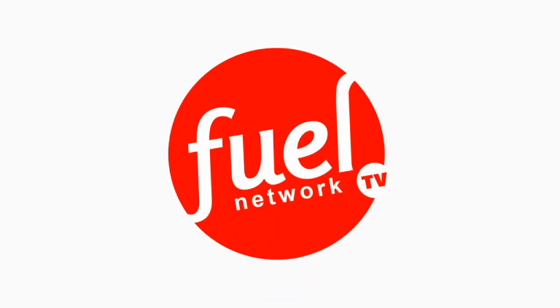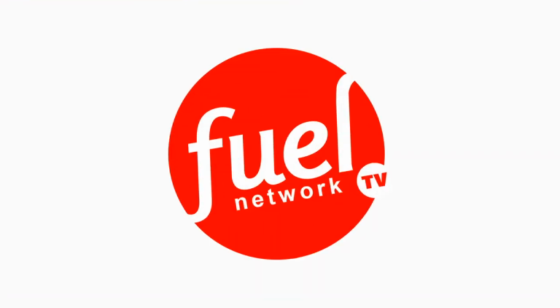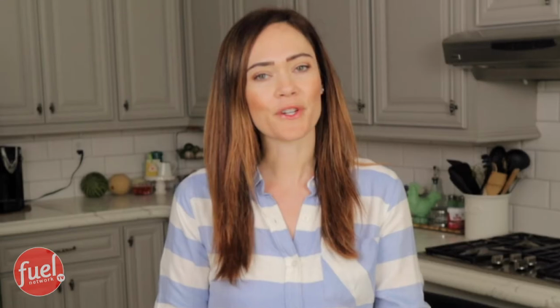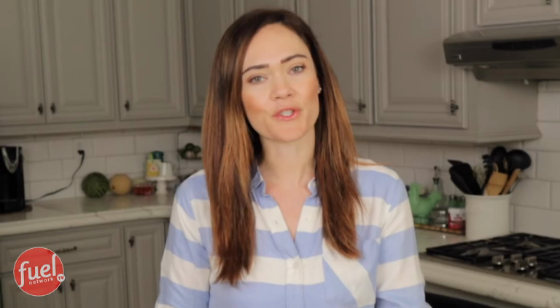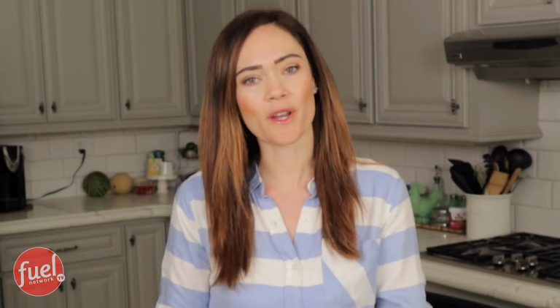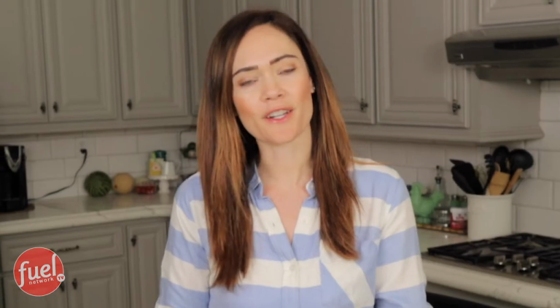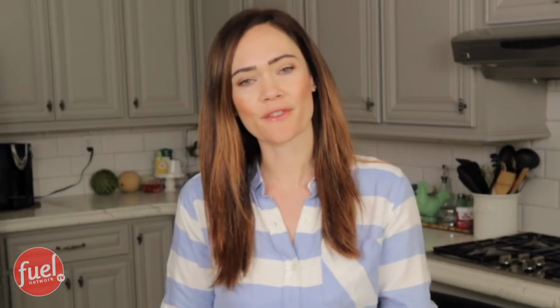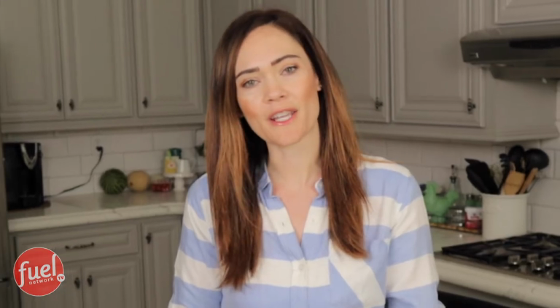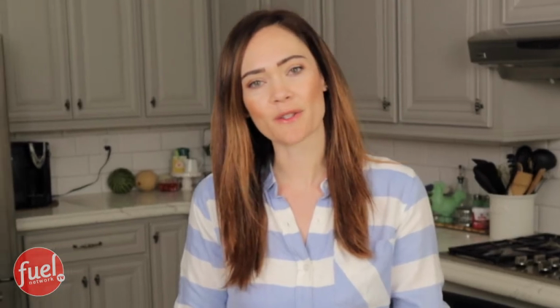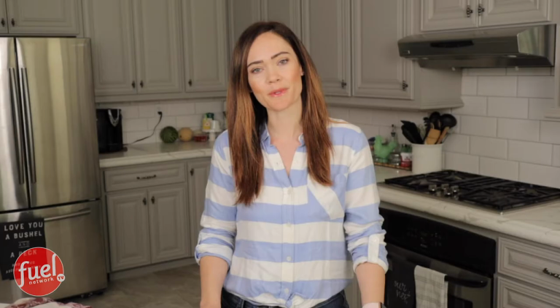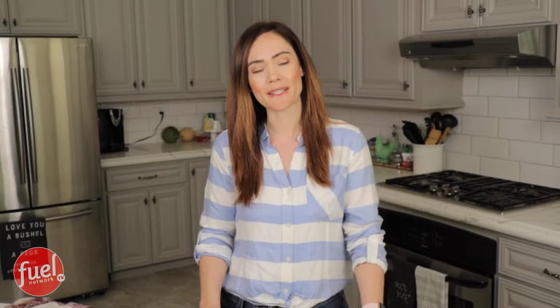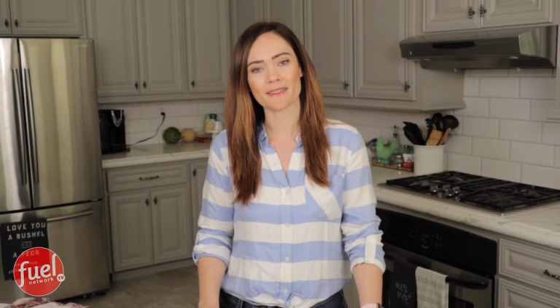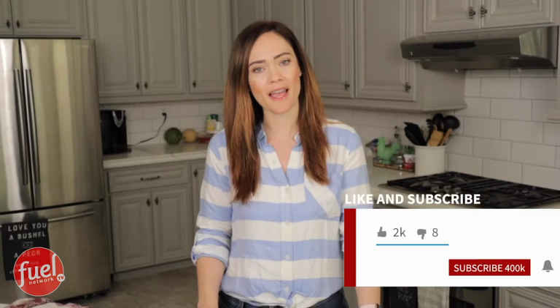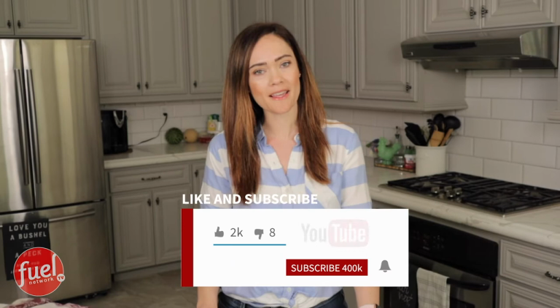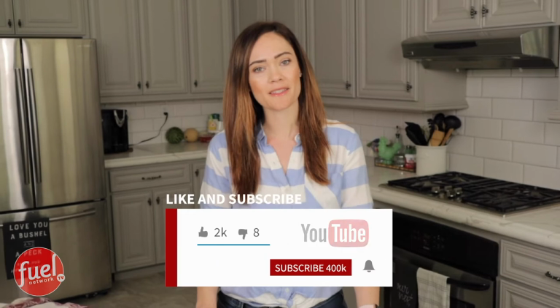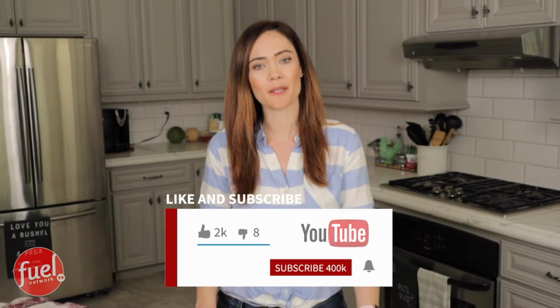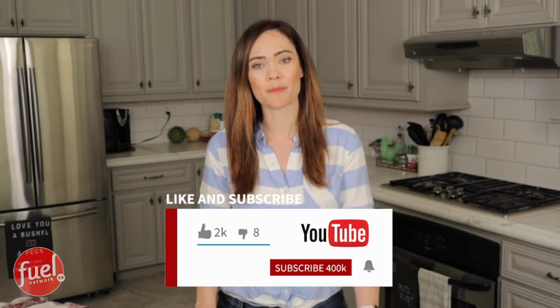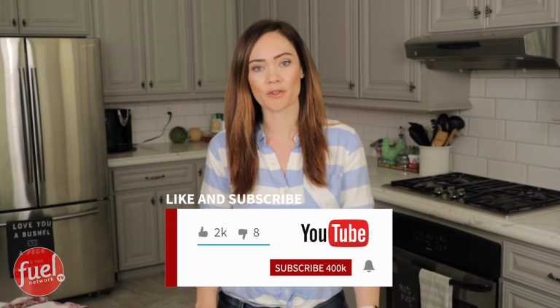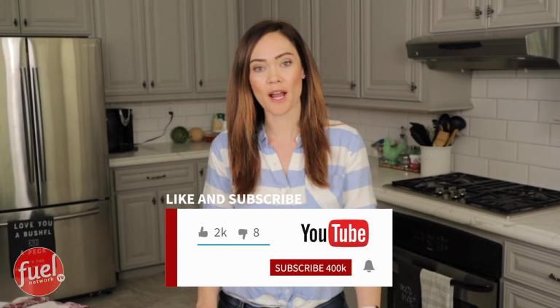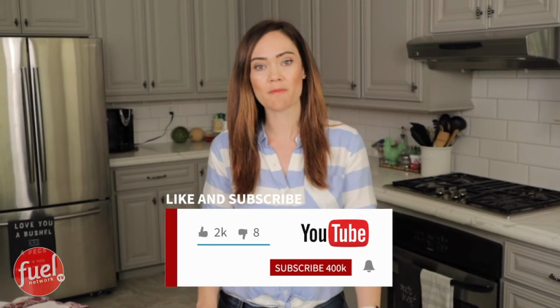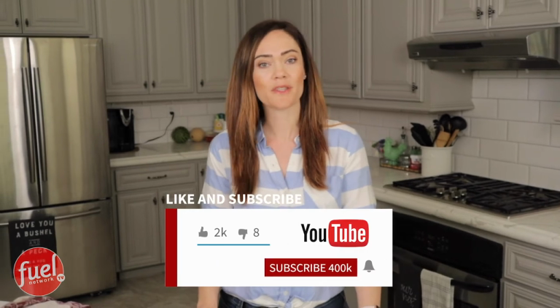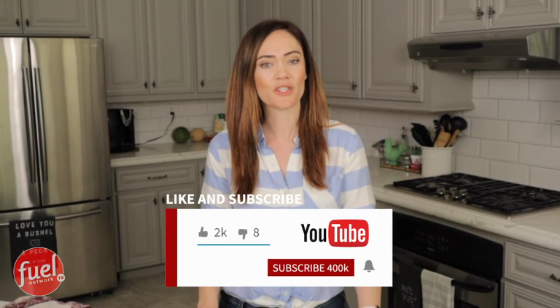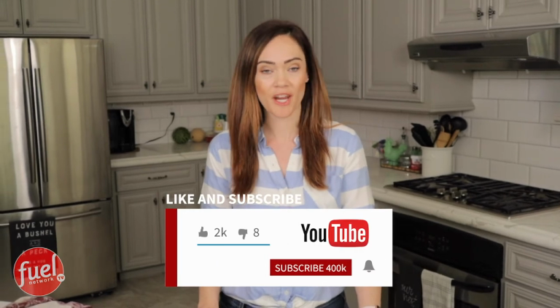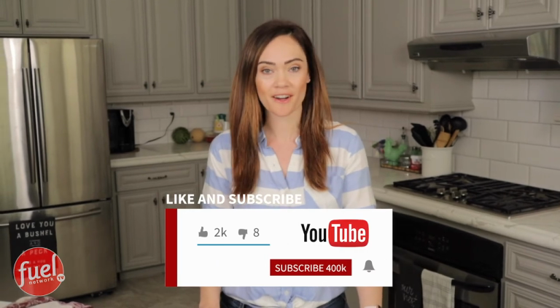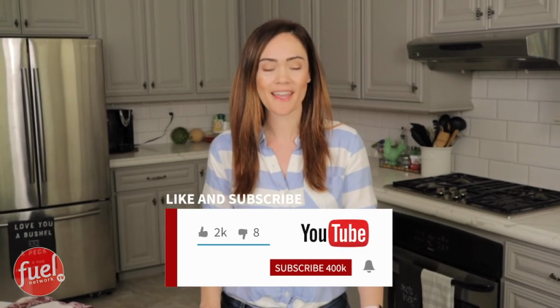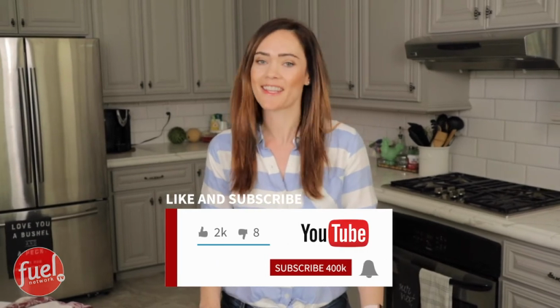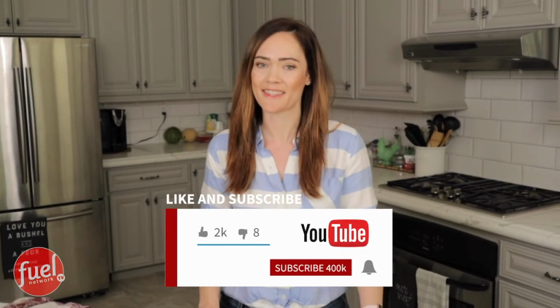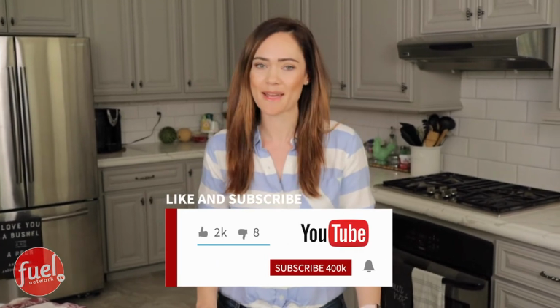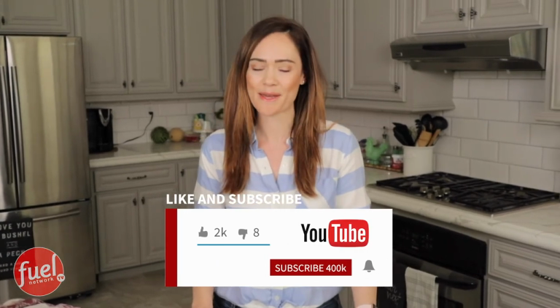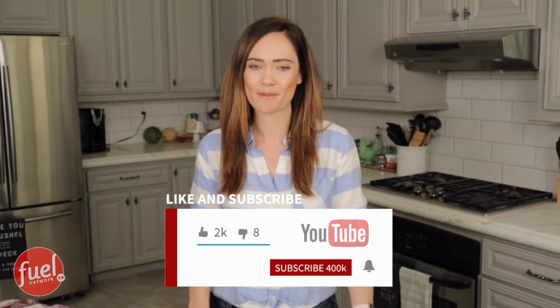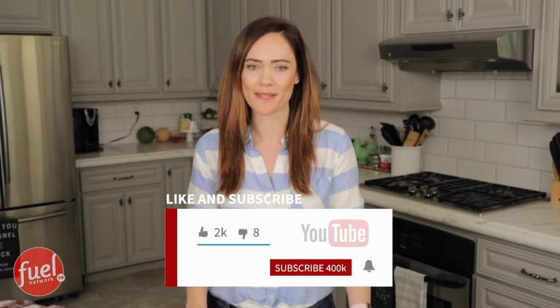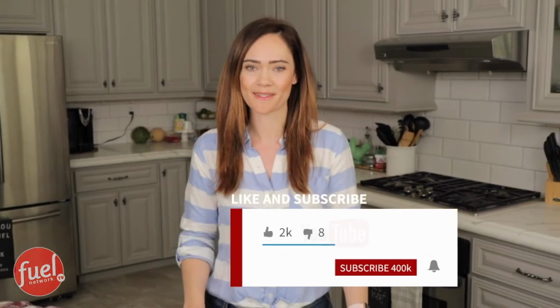If you're enjoying our videos, please like, subscribe, share, and hit that bell button.